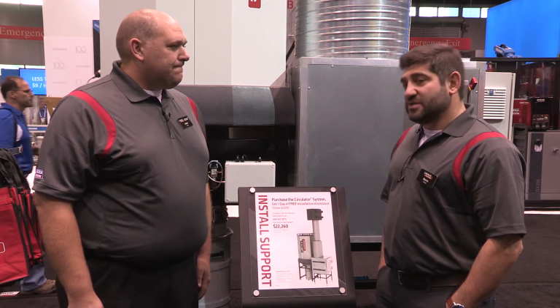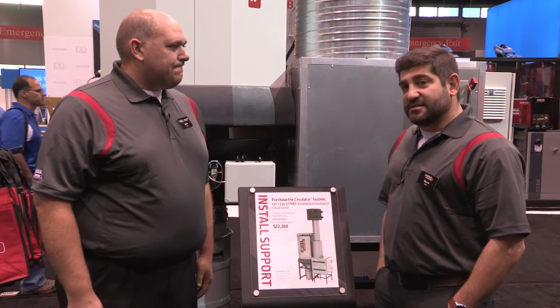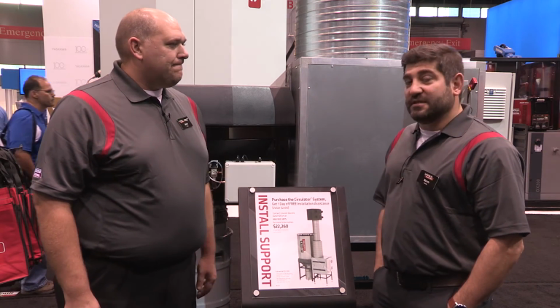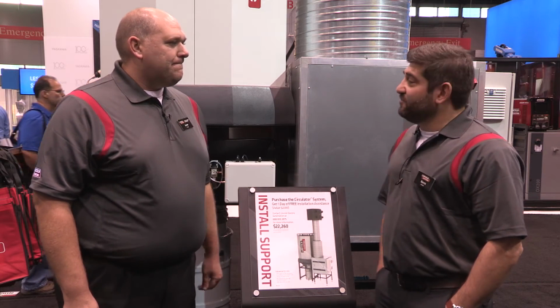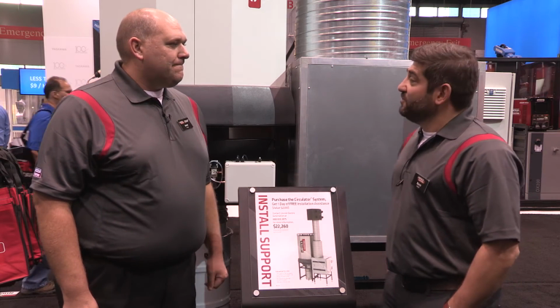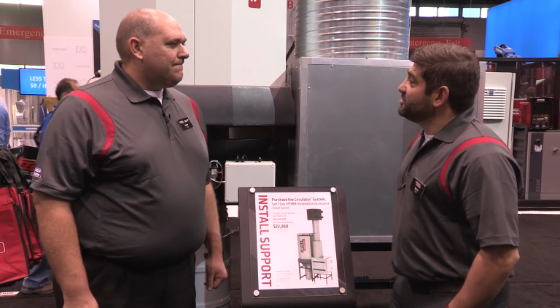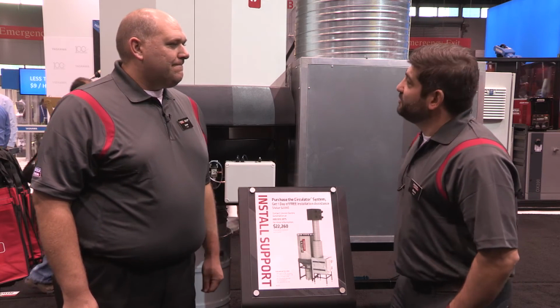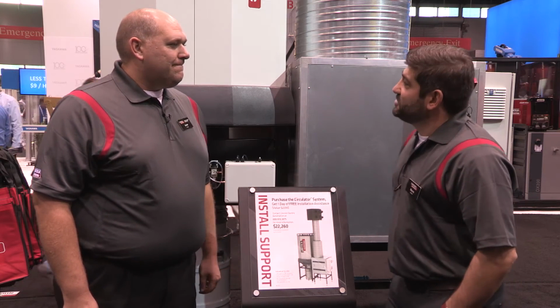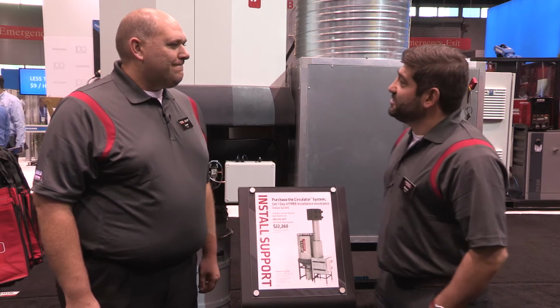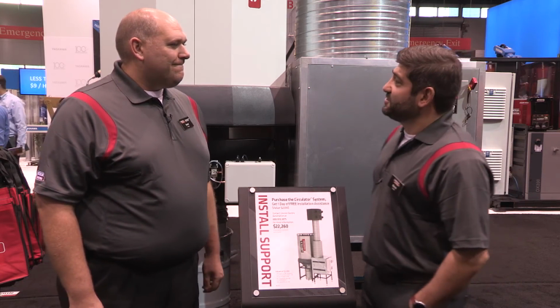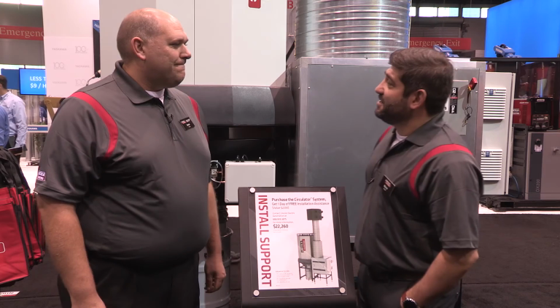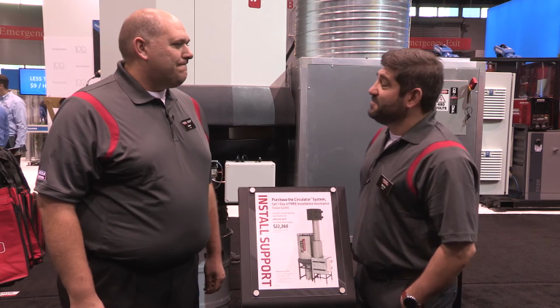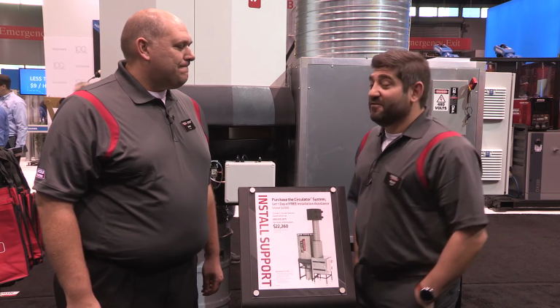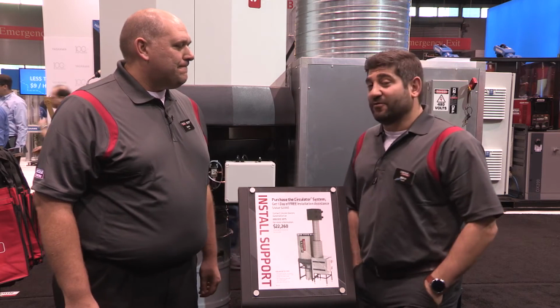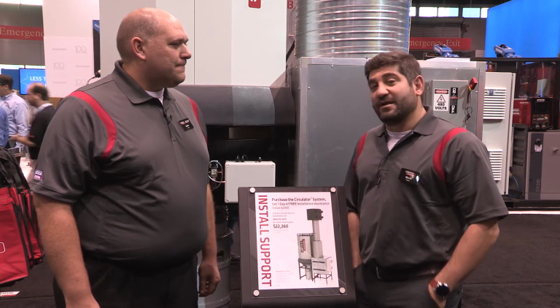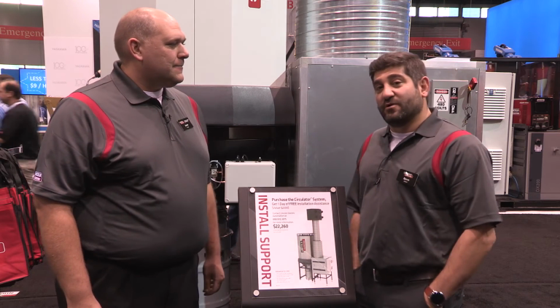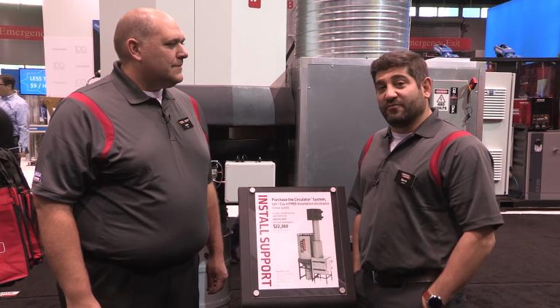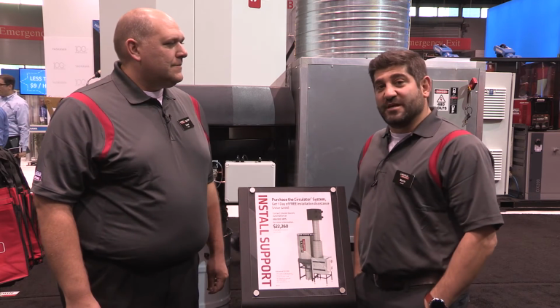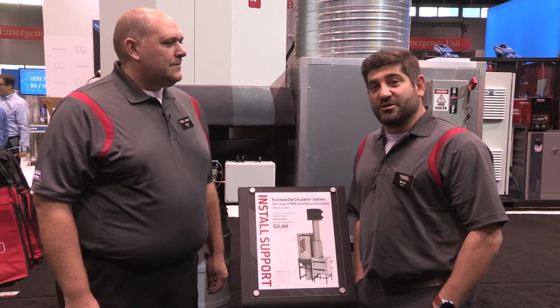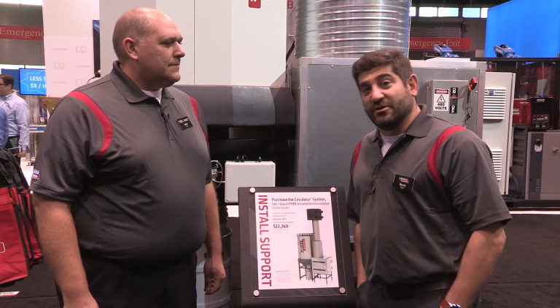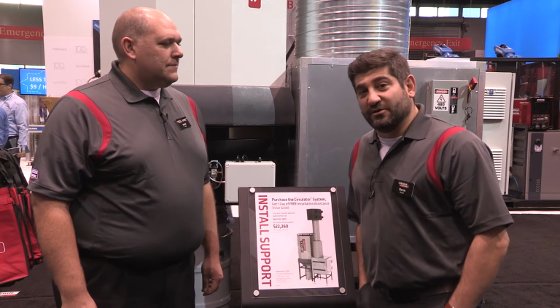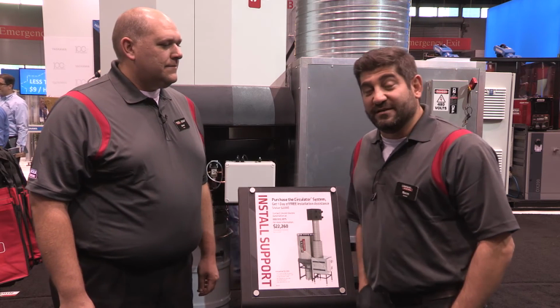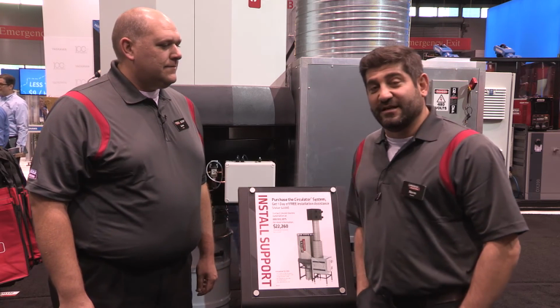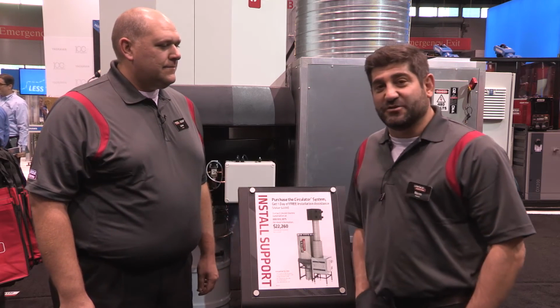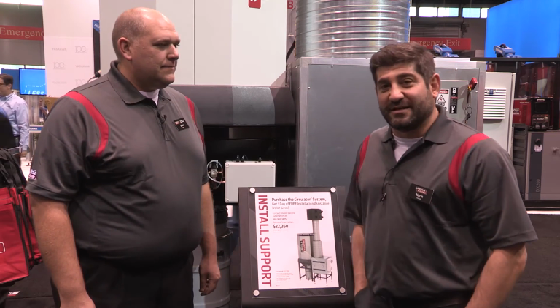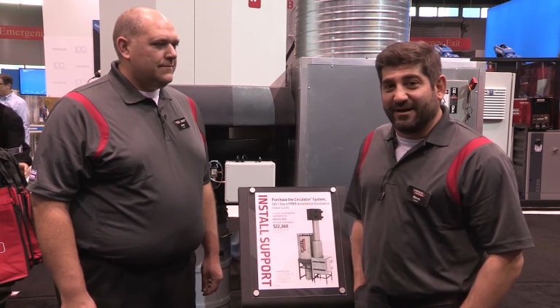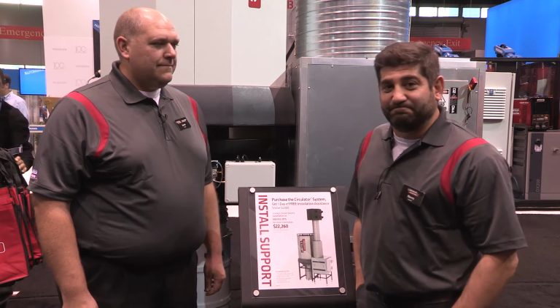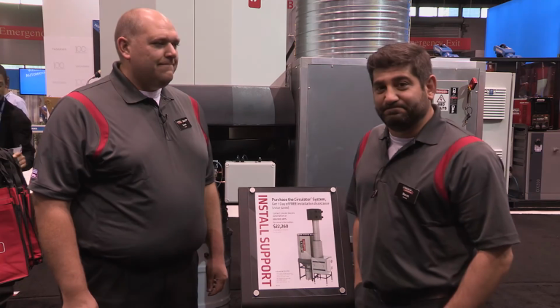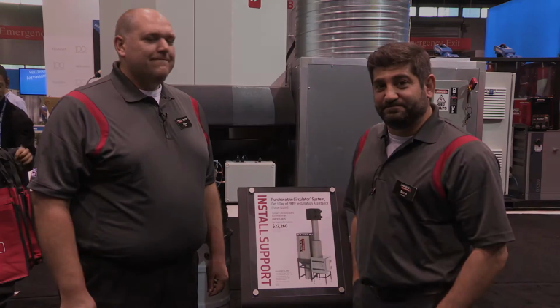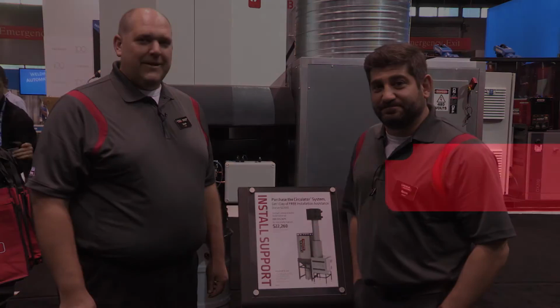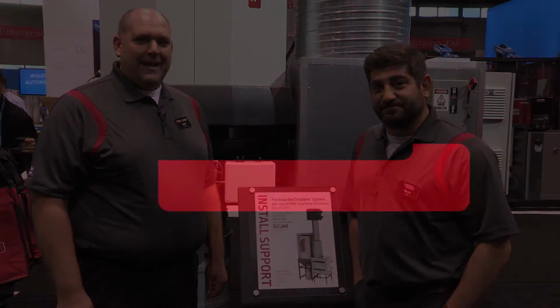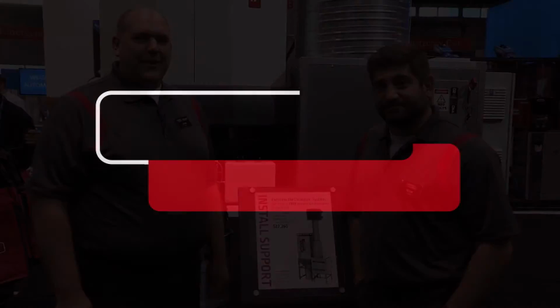Jason, thank you very much. We appreciate your time. For any more information, you can go to LincolnElectric.com. Thank you.